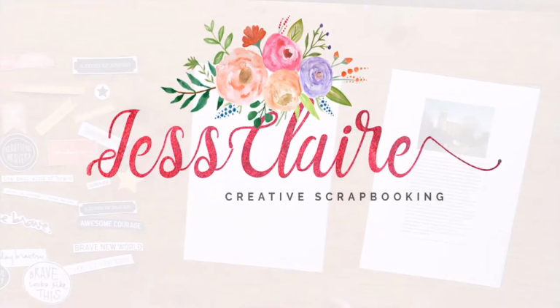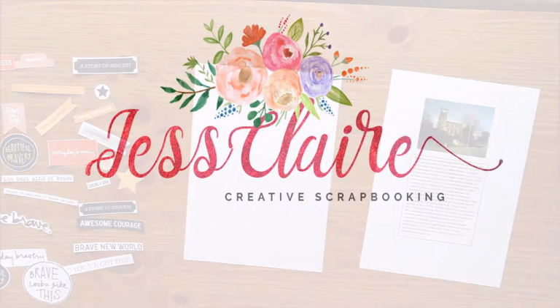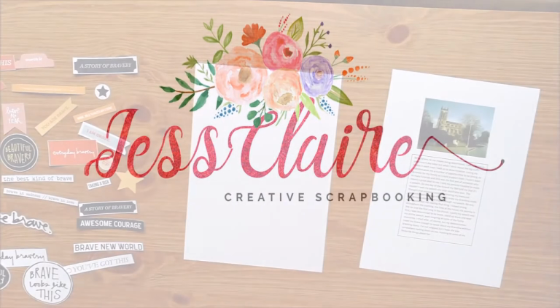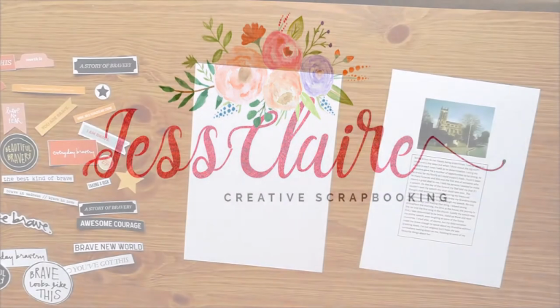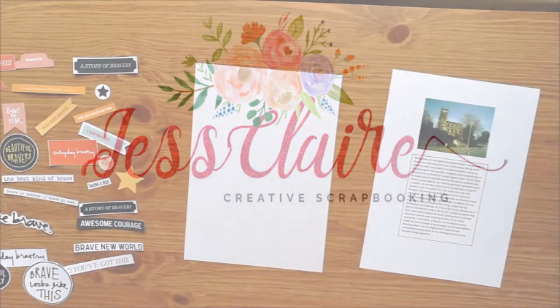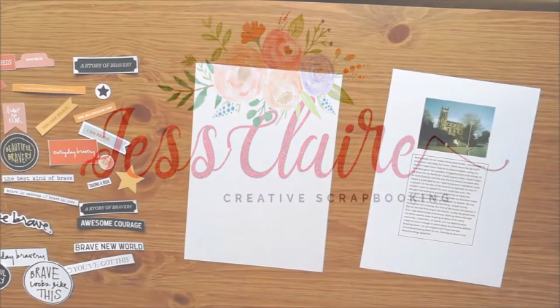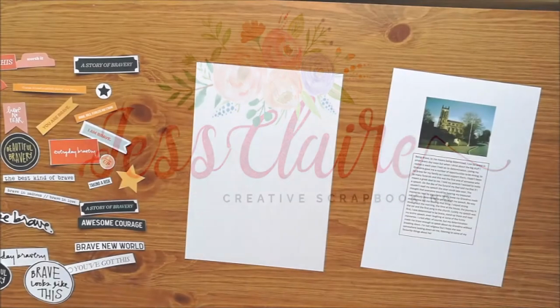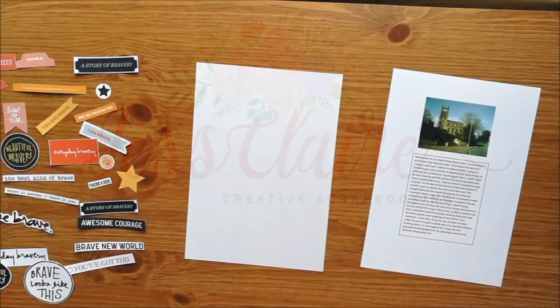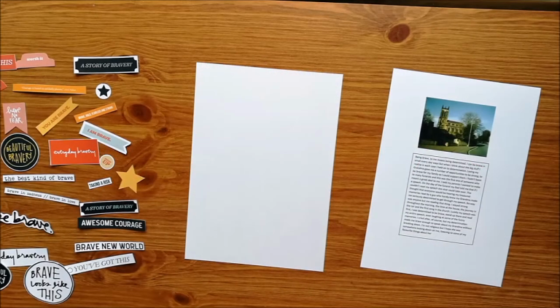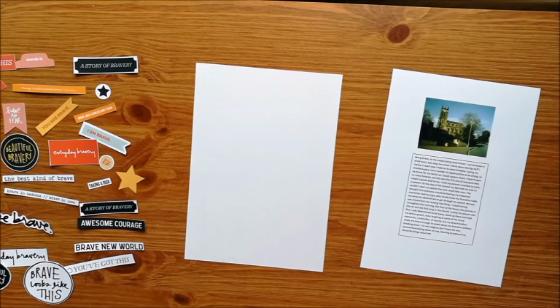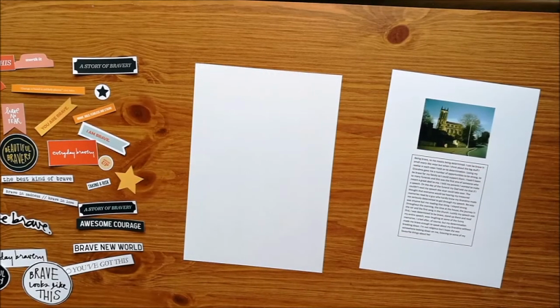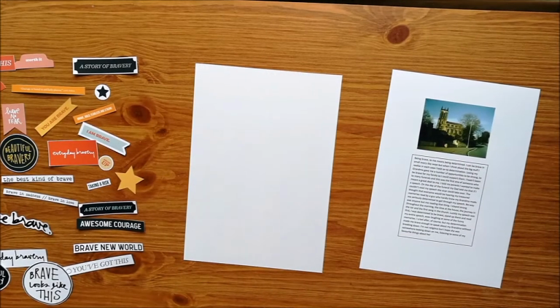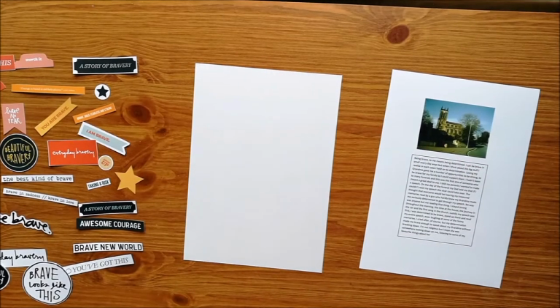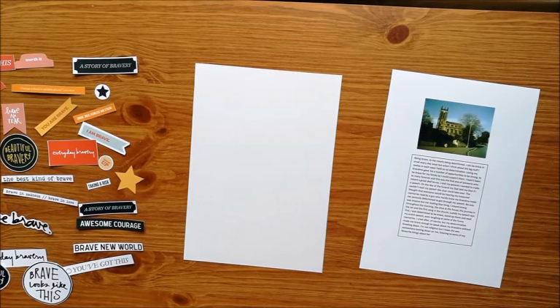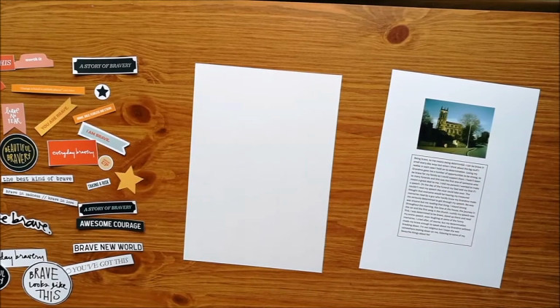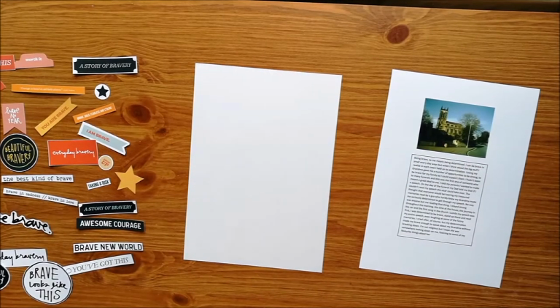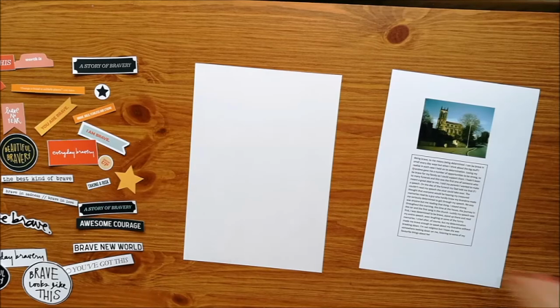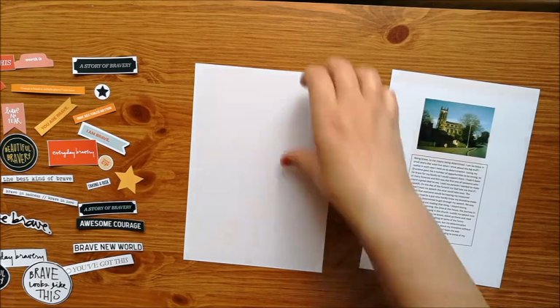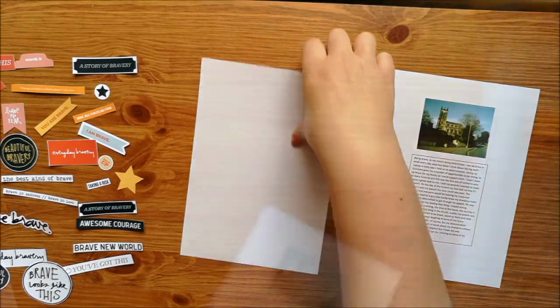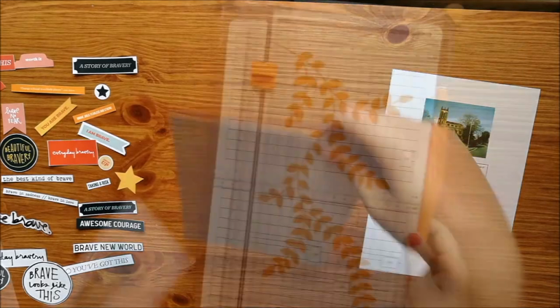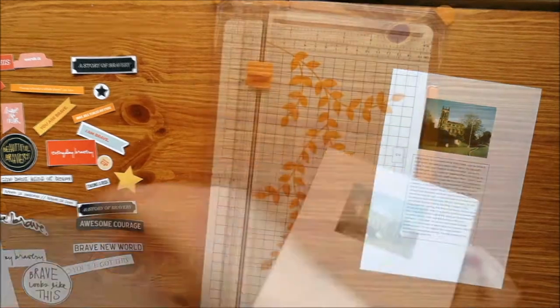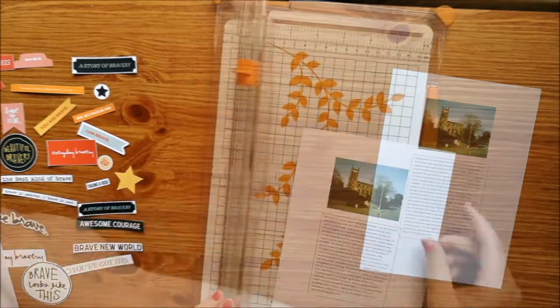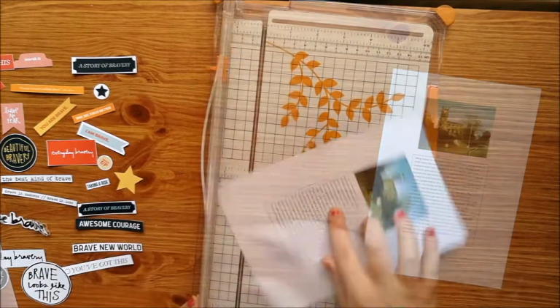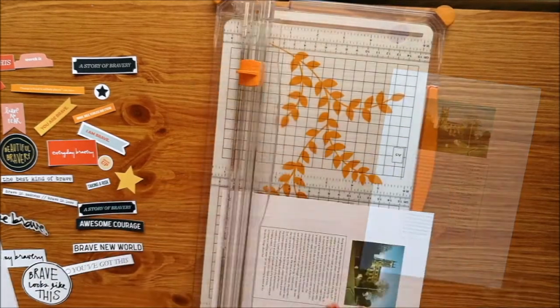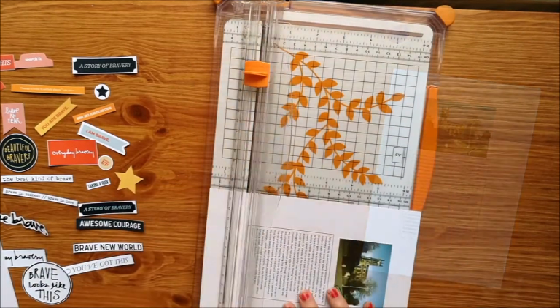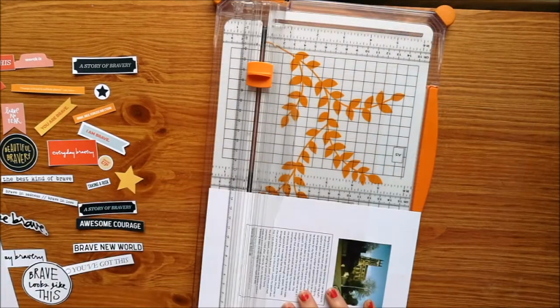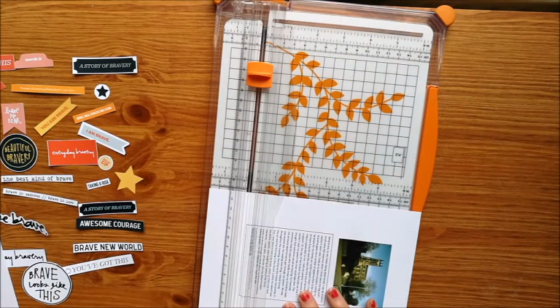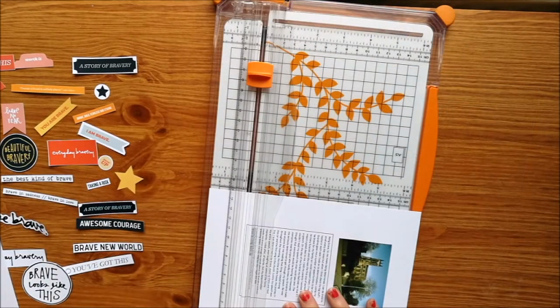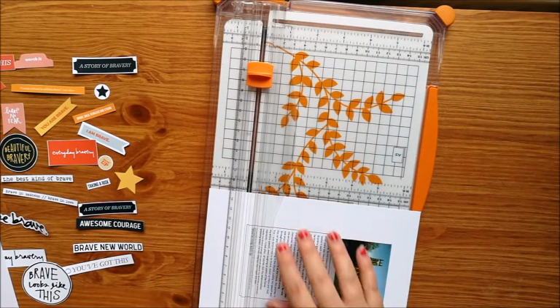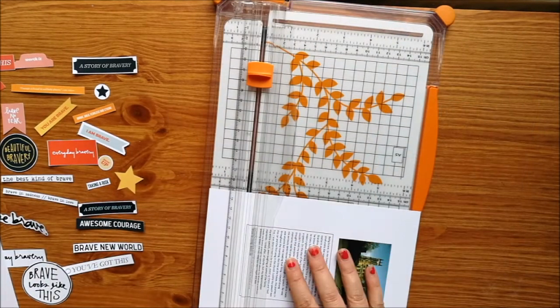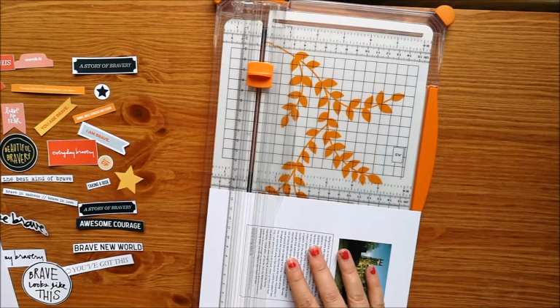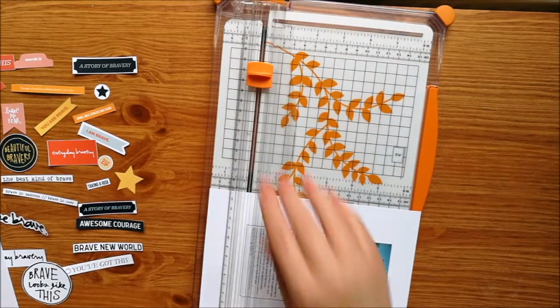Hi guys, welcome back to JessClaire Creates. Today I have a hybrid scrapbooking layout.